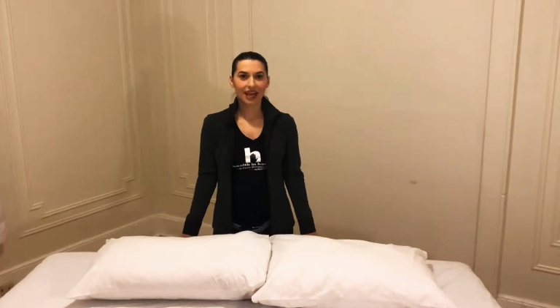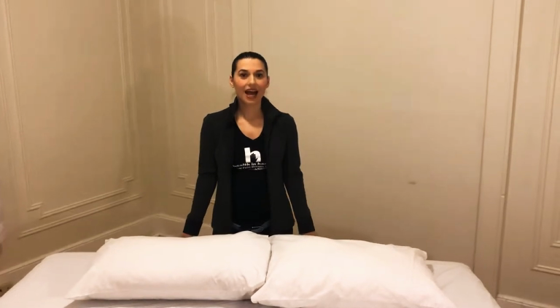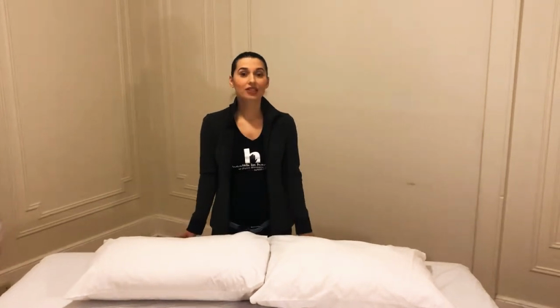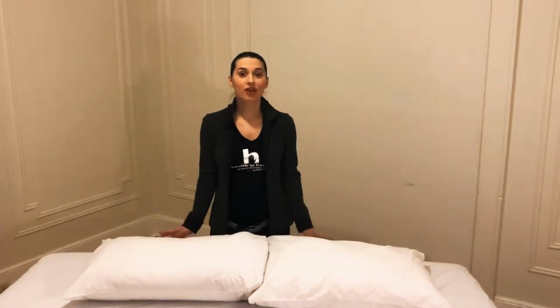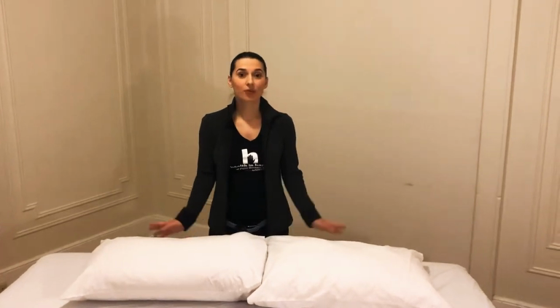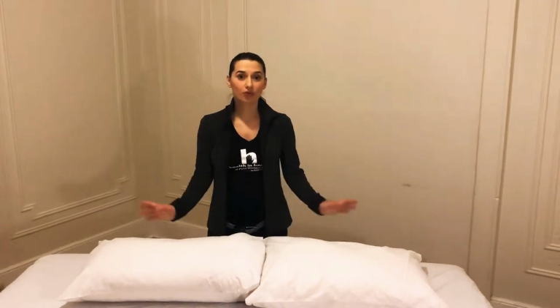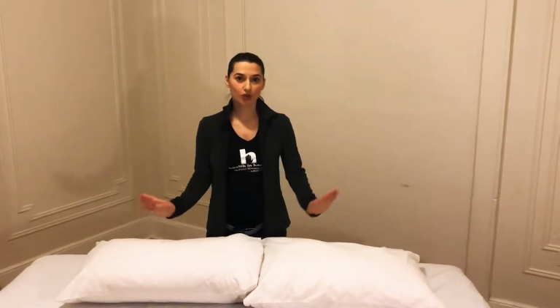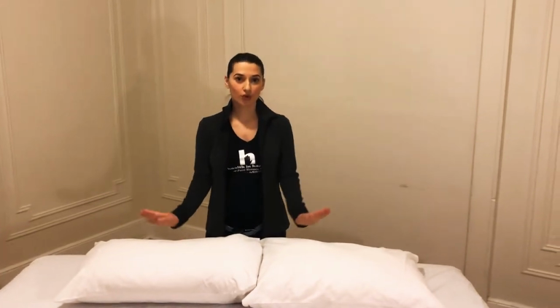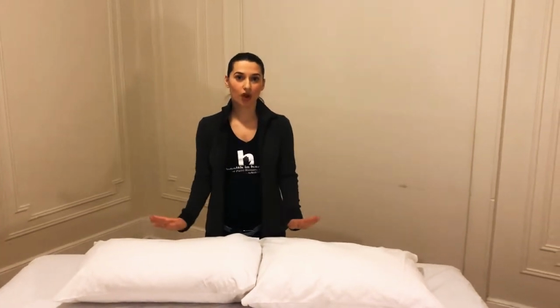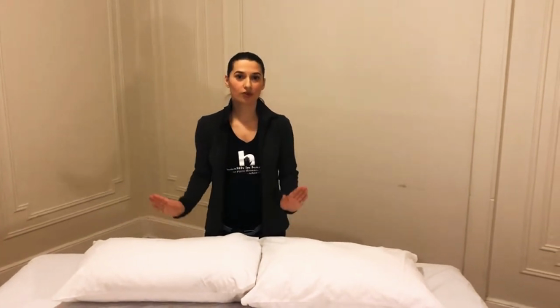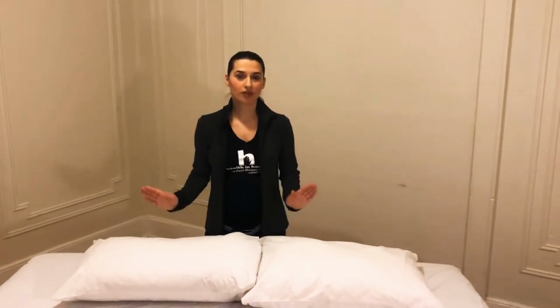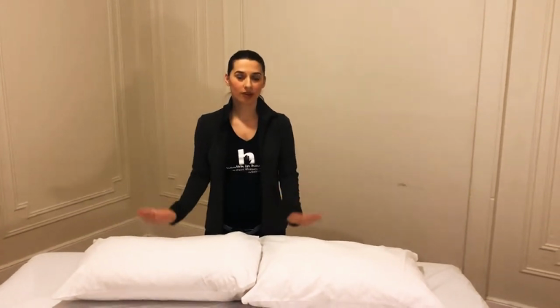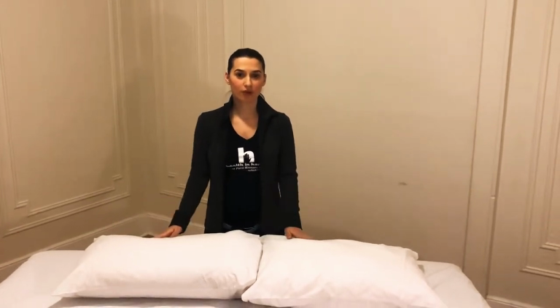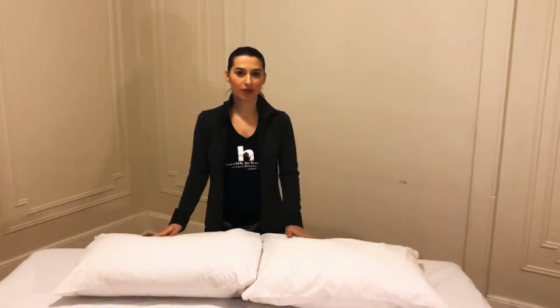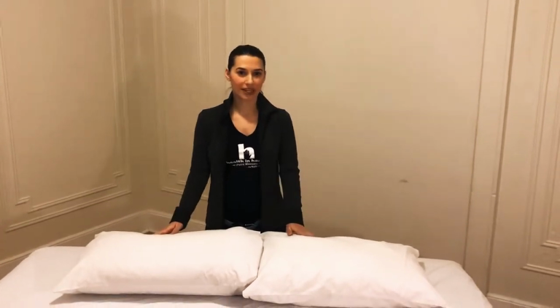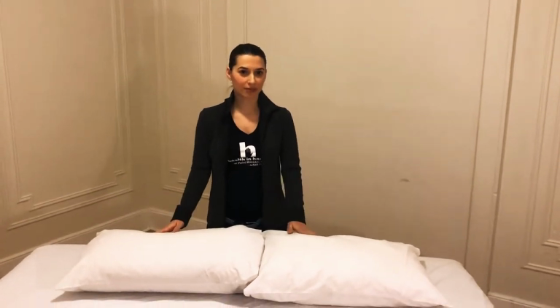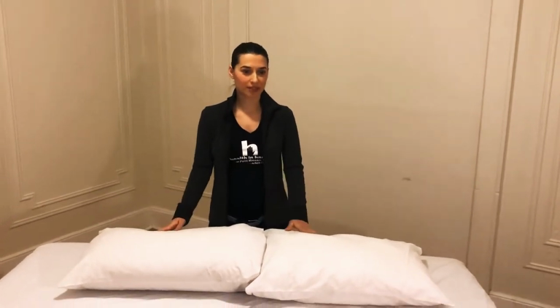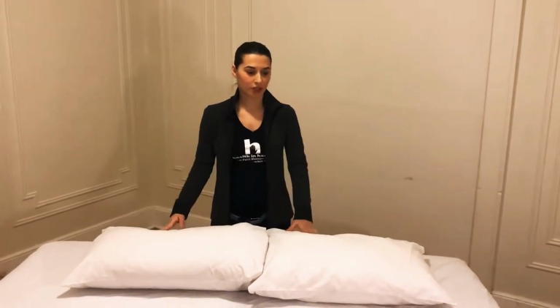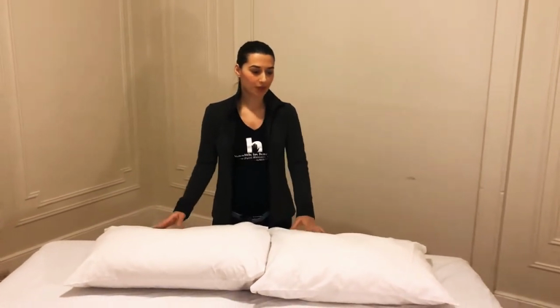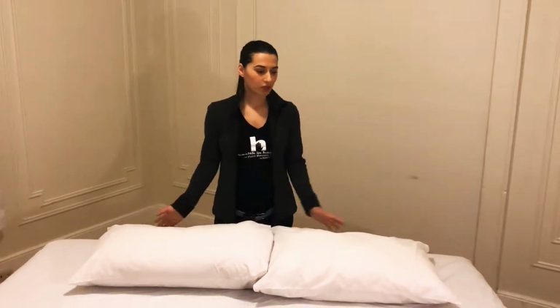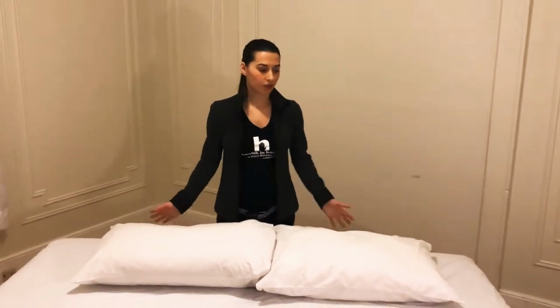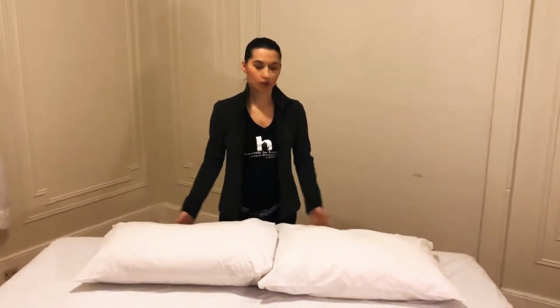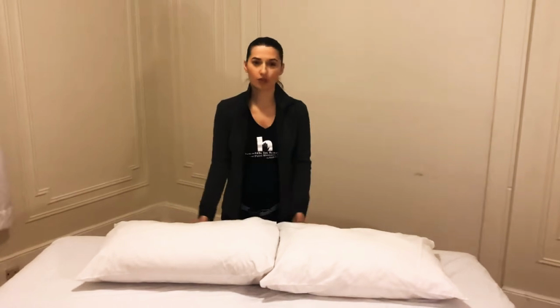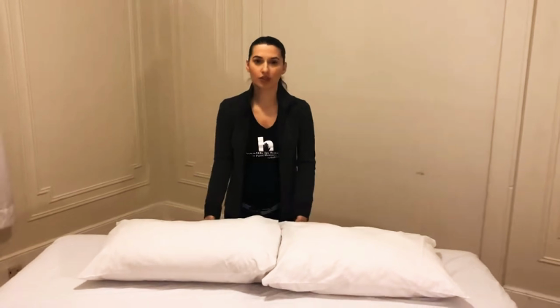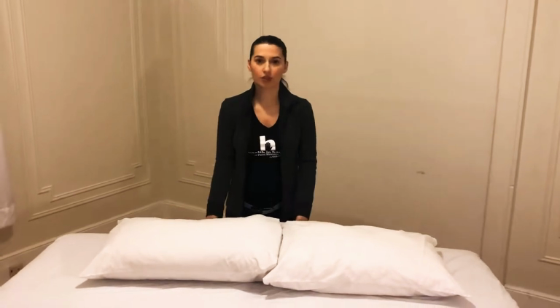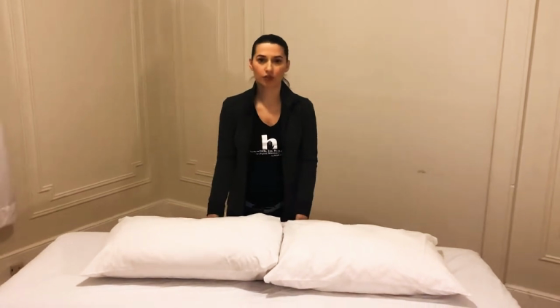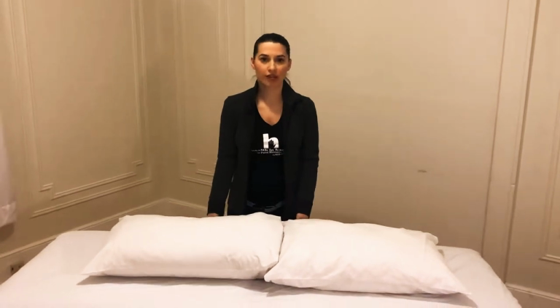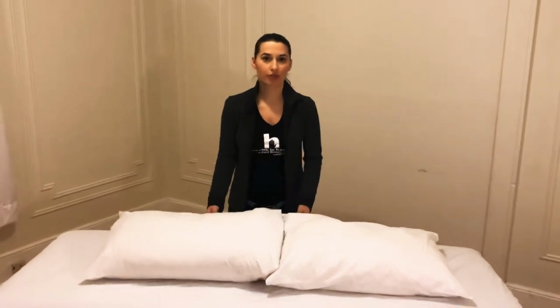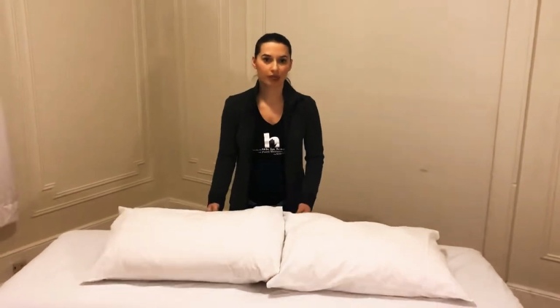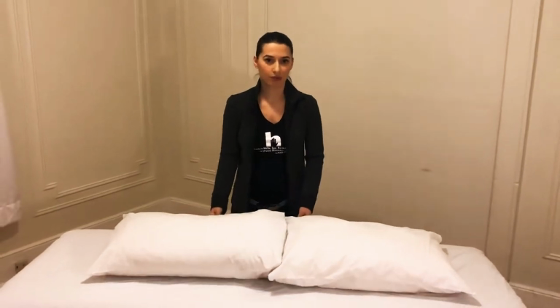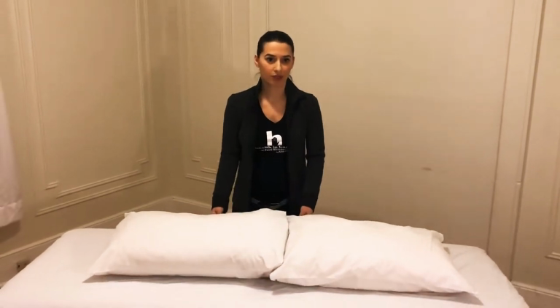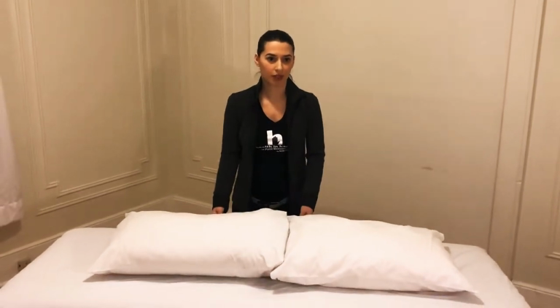Hi, today I'm going to show you how to set up for prenatal massage. First, you would need to create a prenatal pillow.